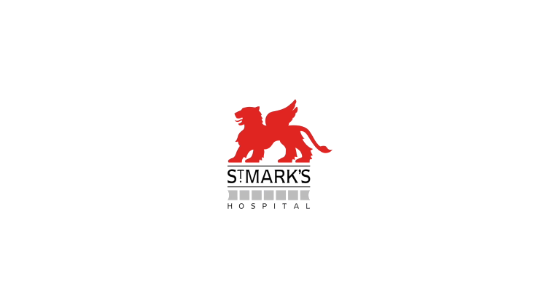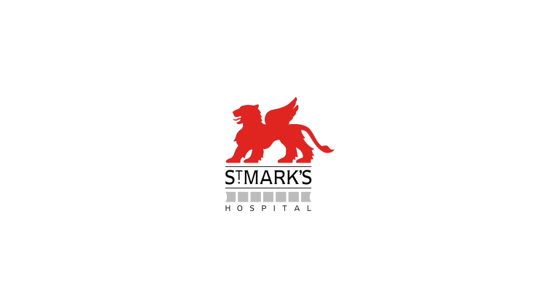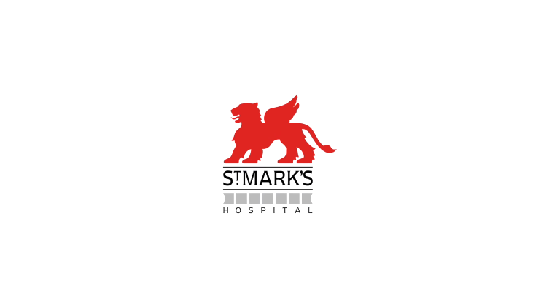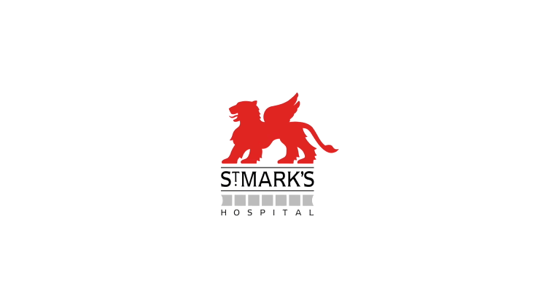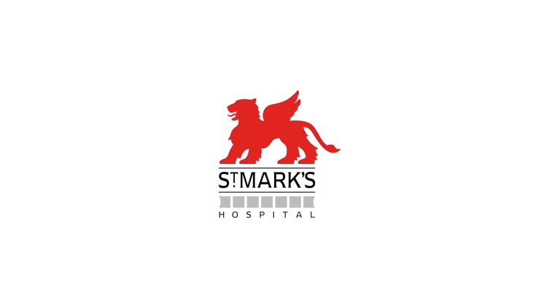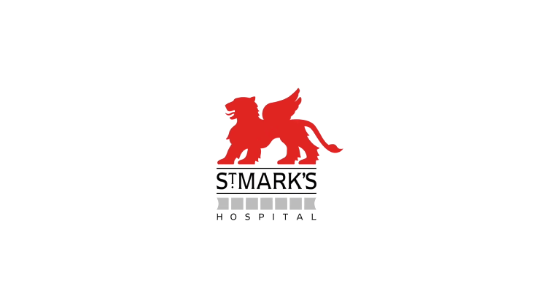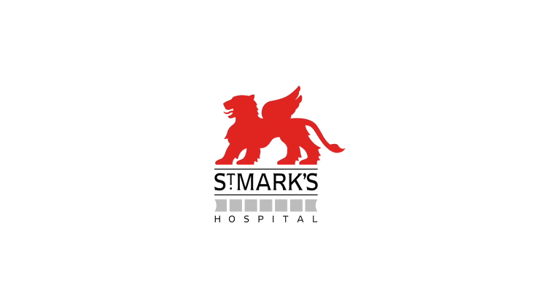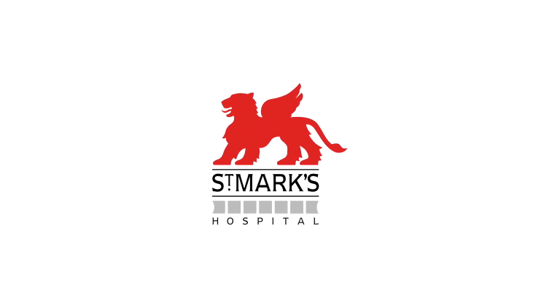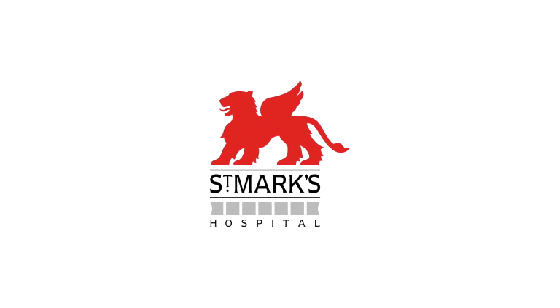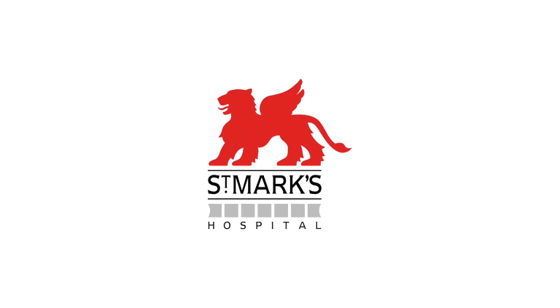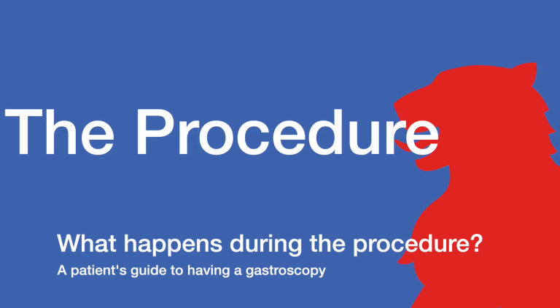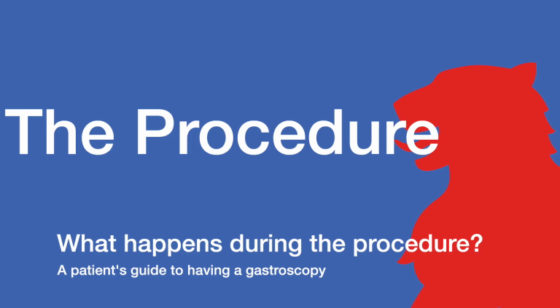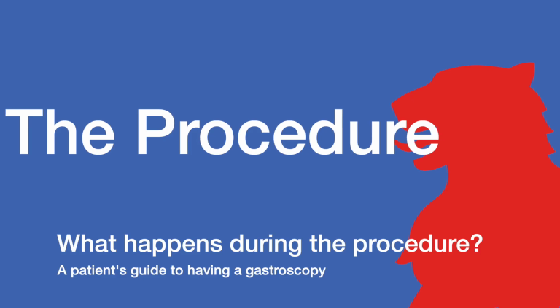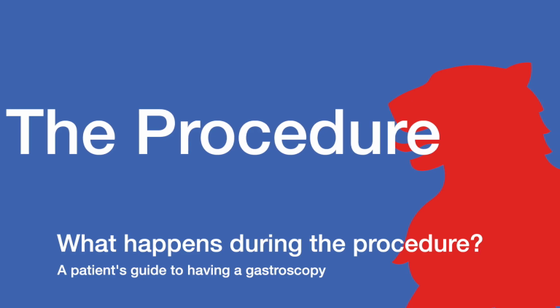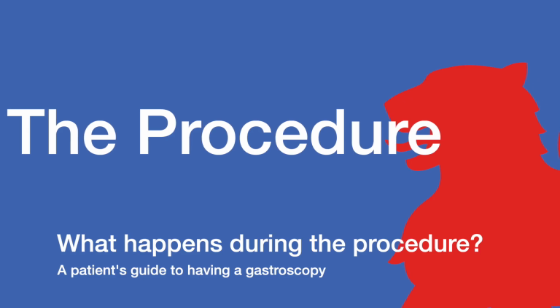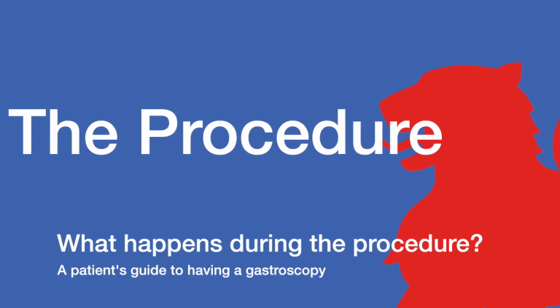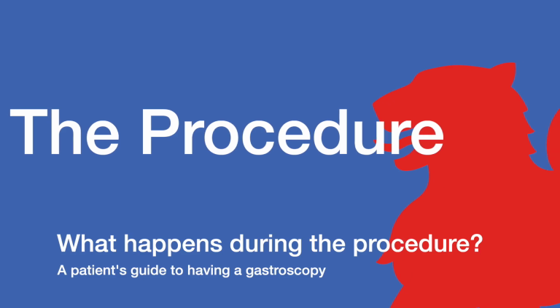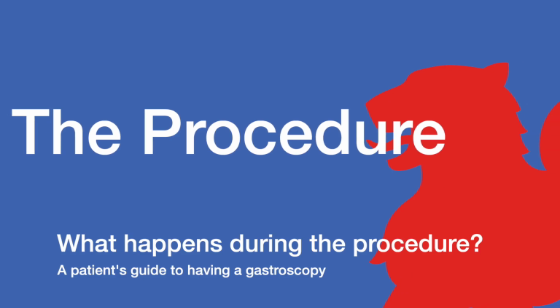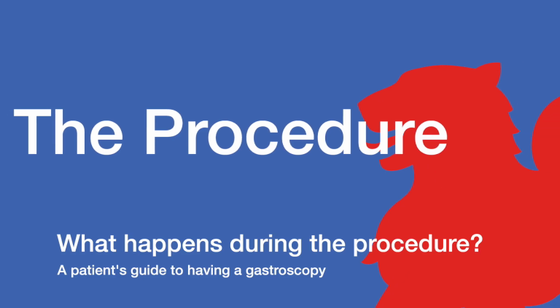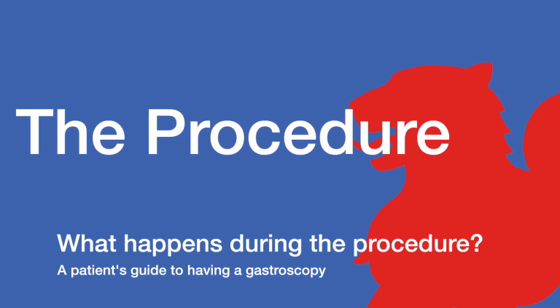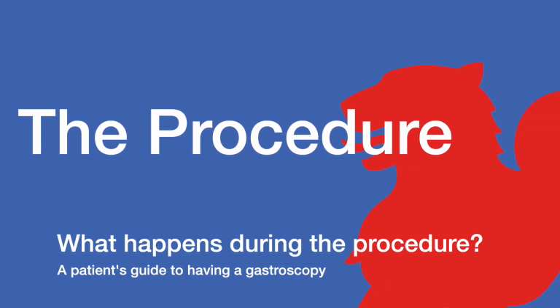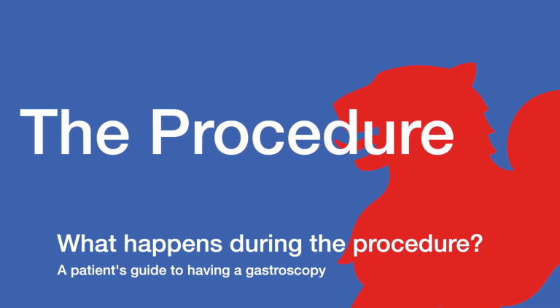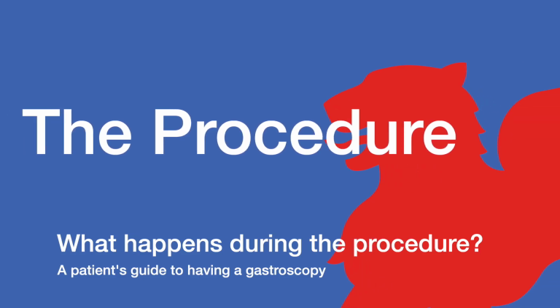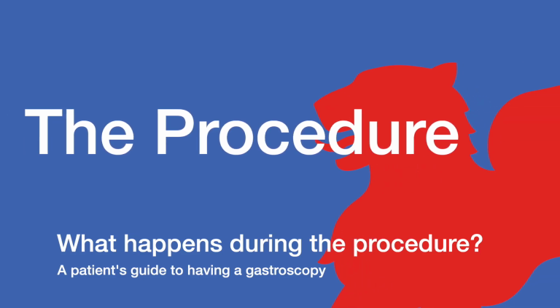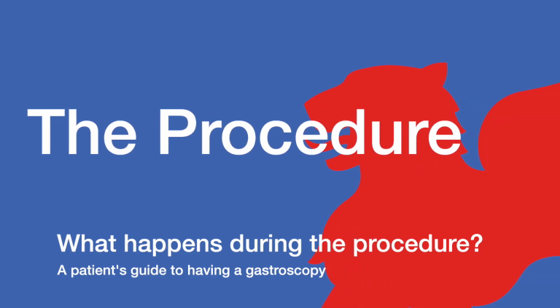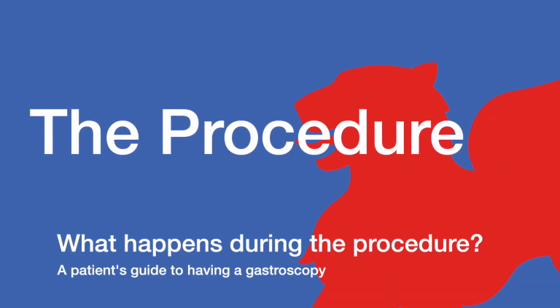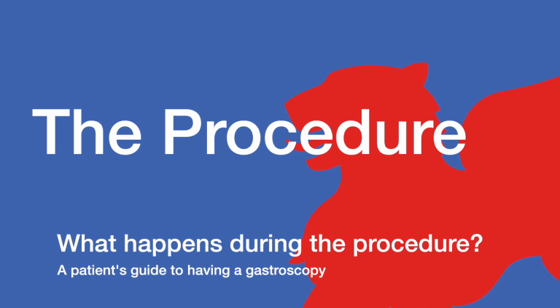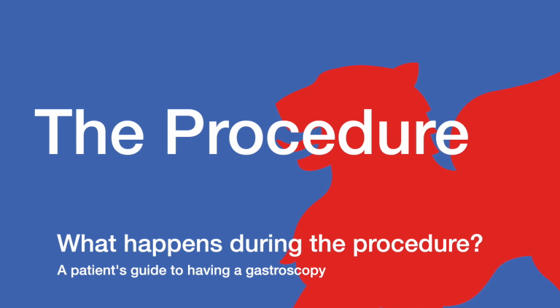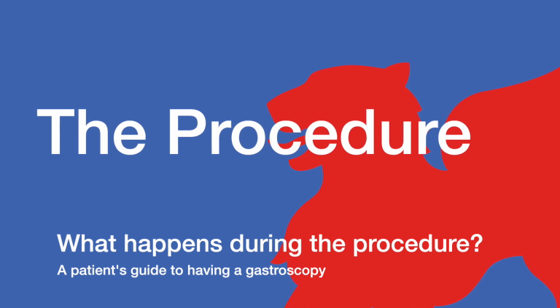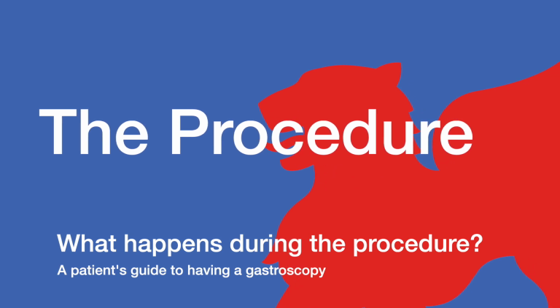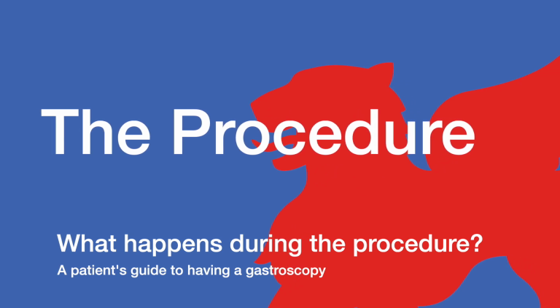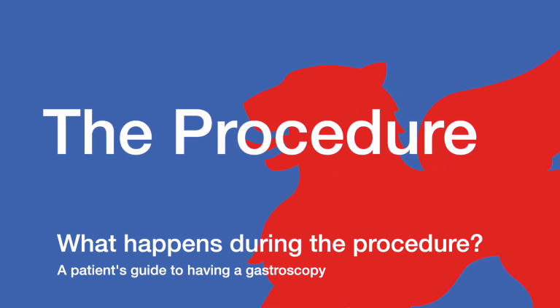St. Mark's Hospital. The procedure. What happens during the procedure?